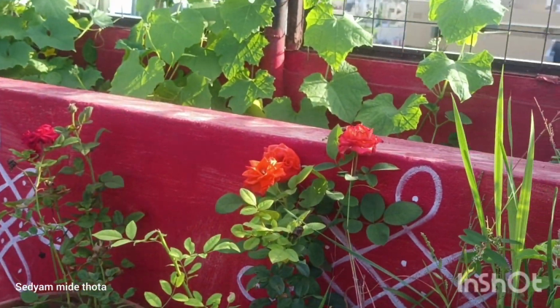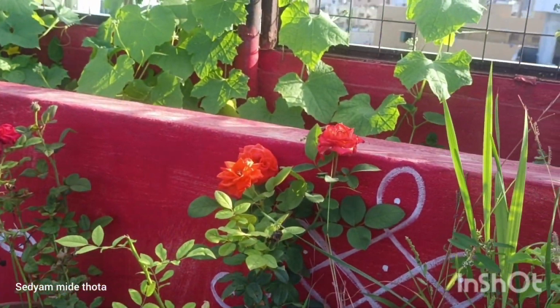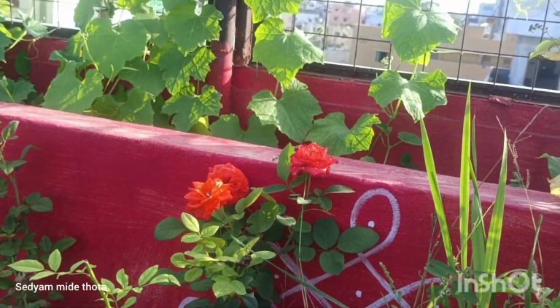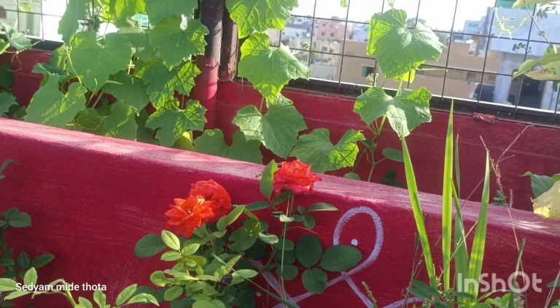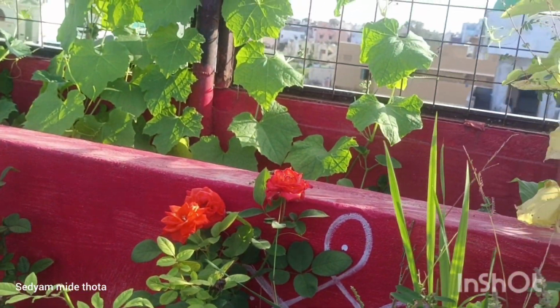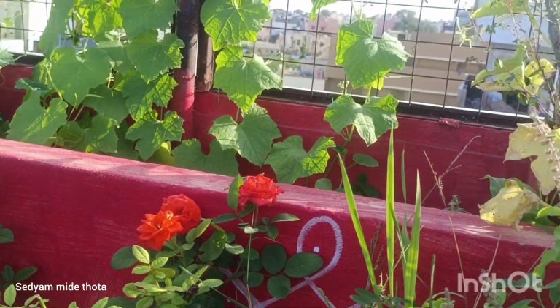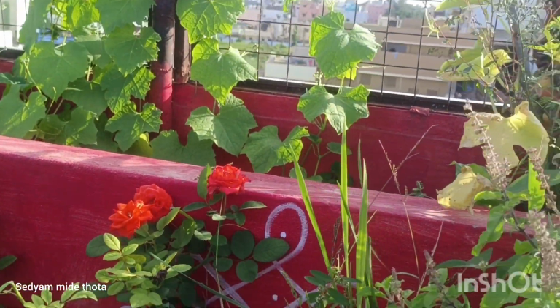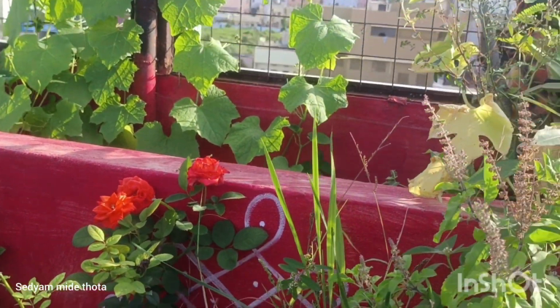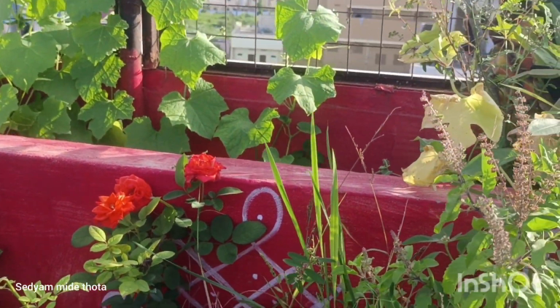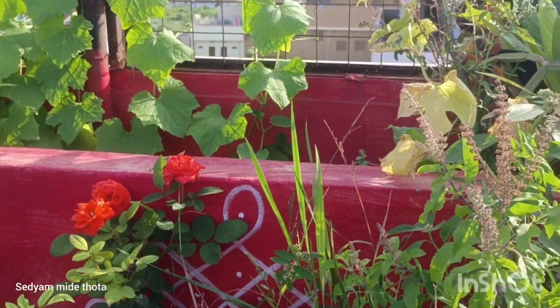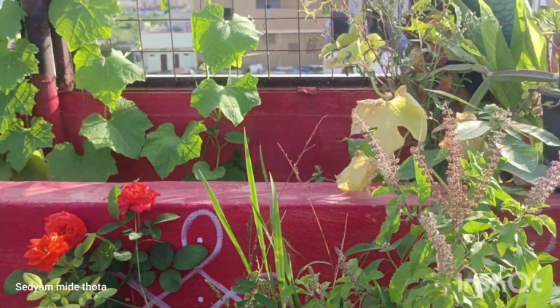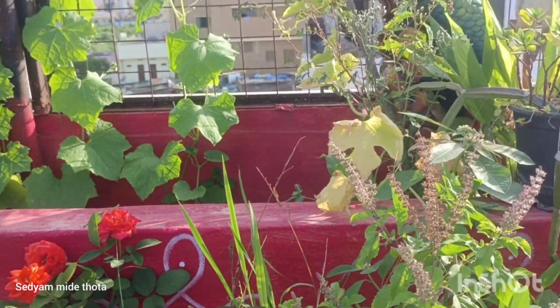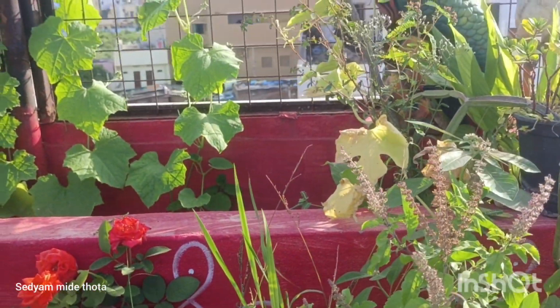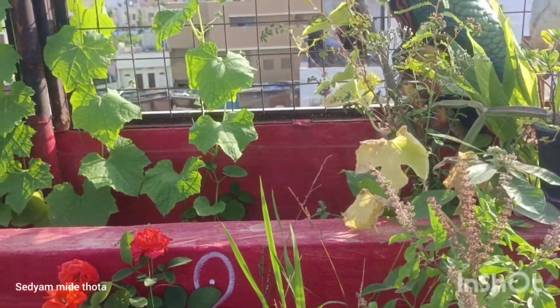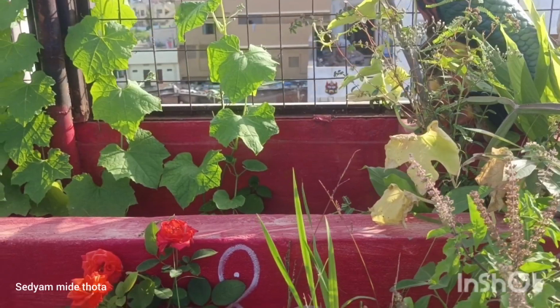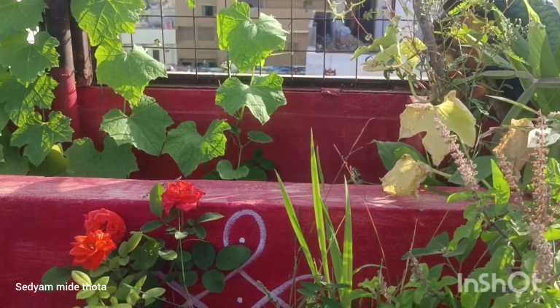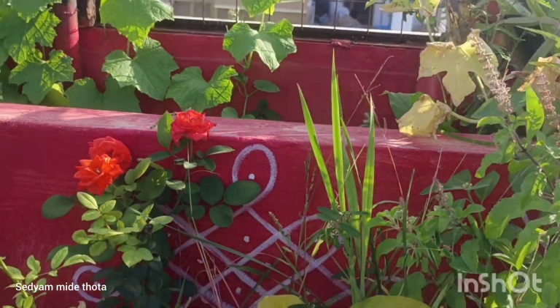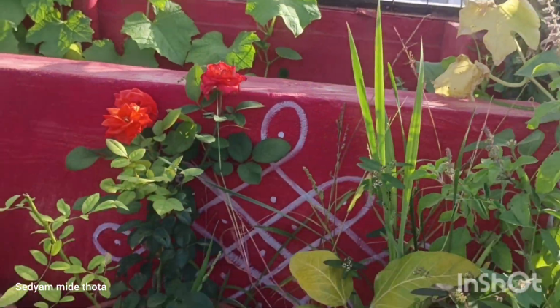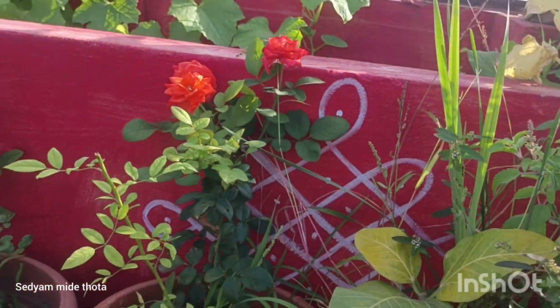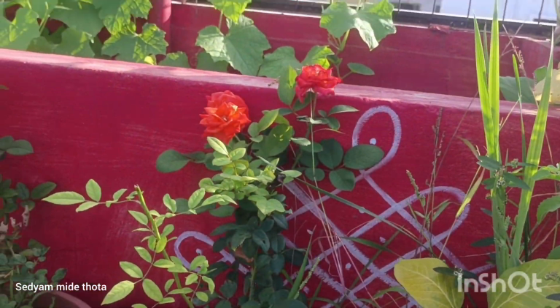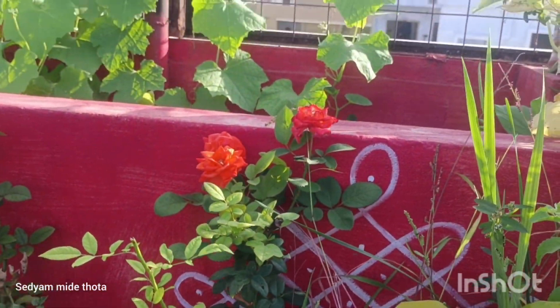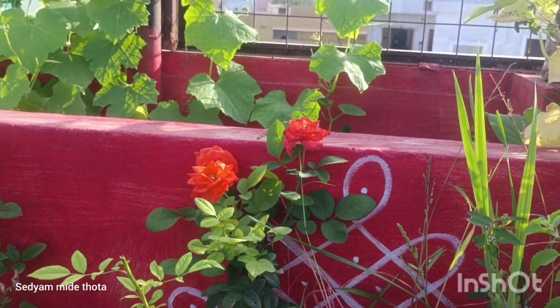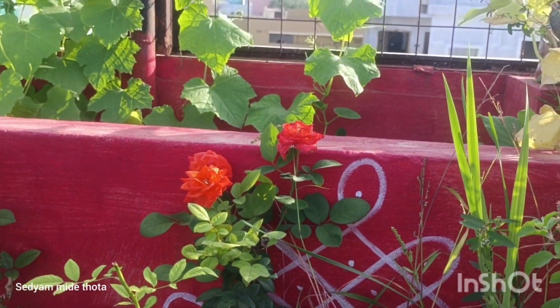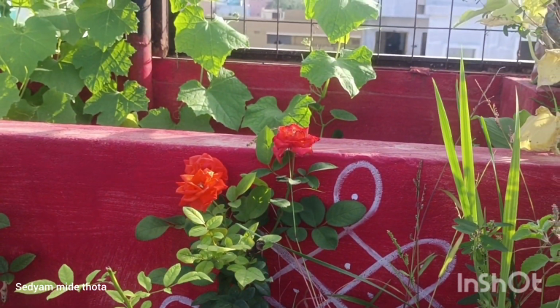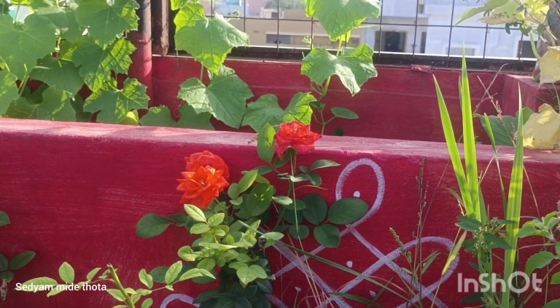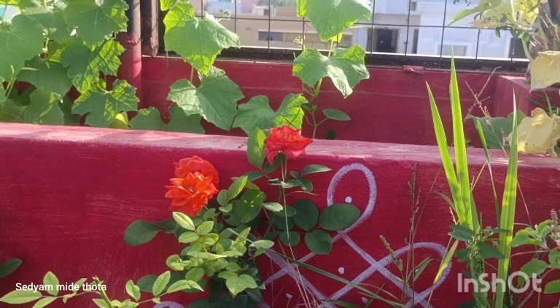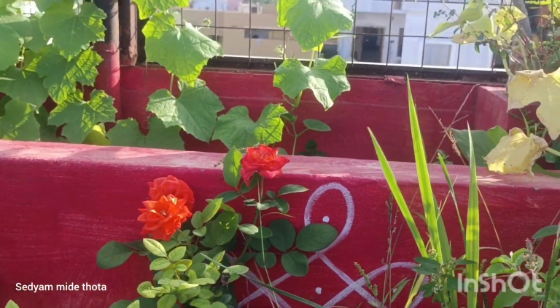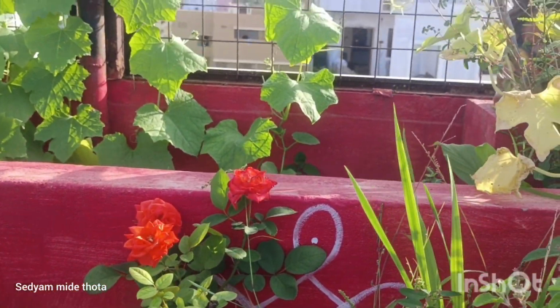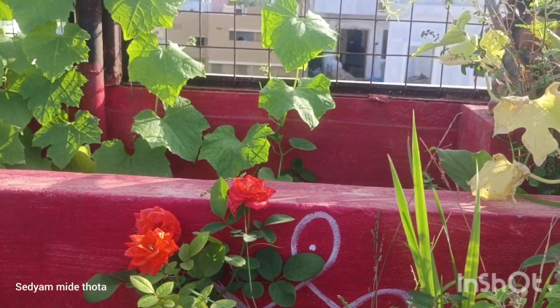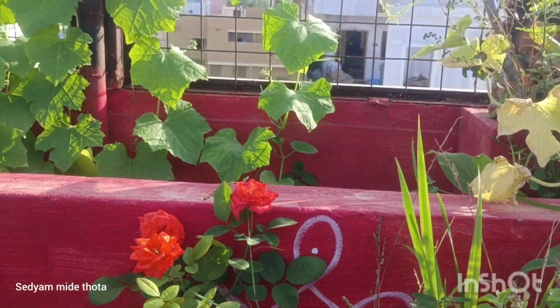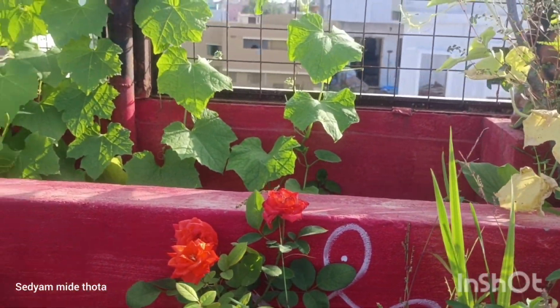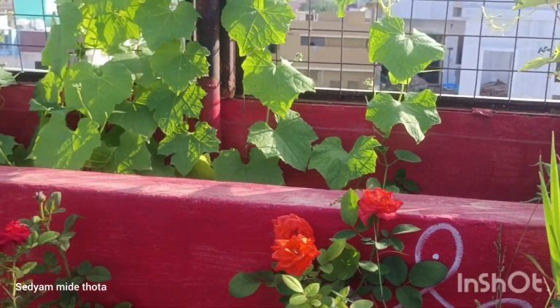To grow a rose flower plant, the green fruit is made.